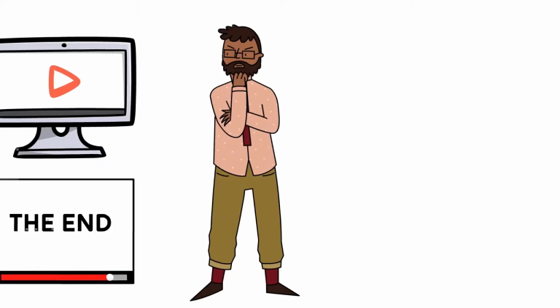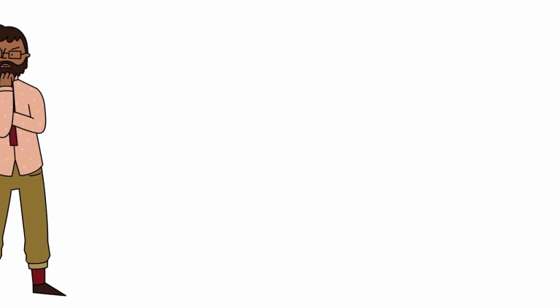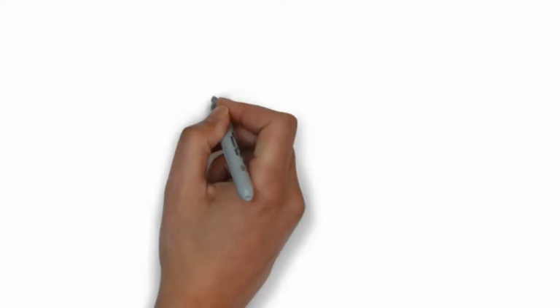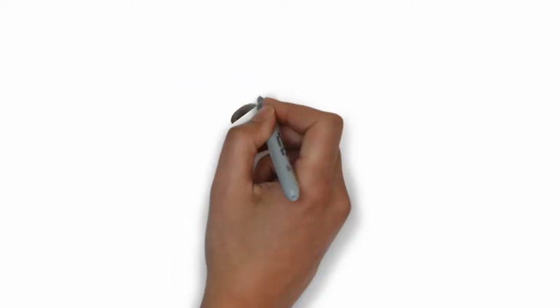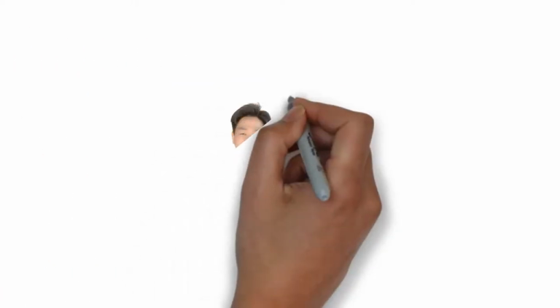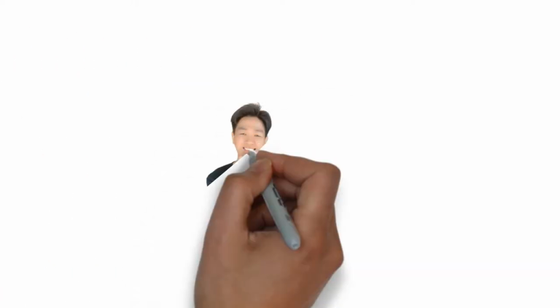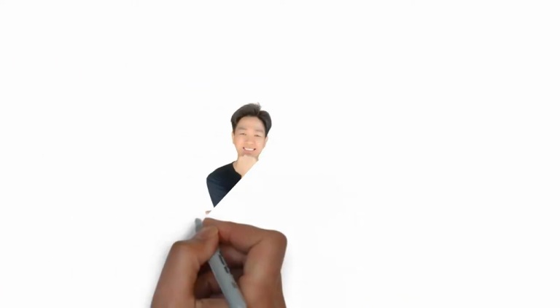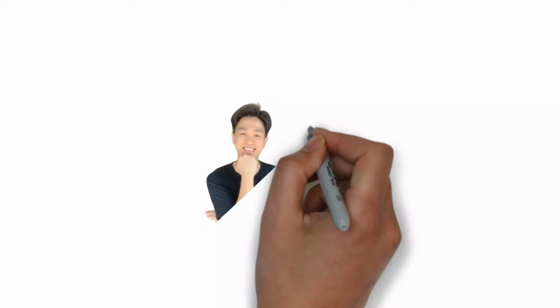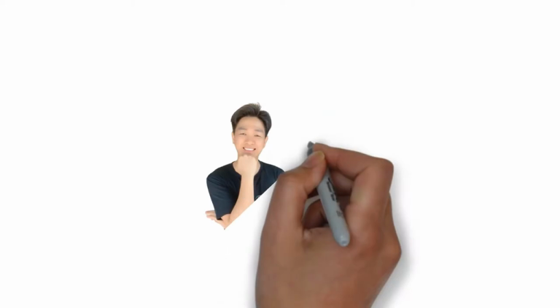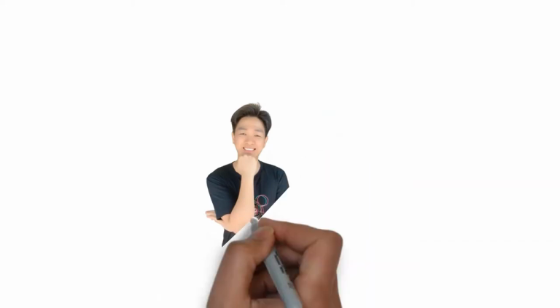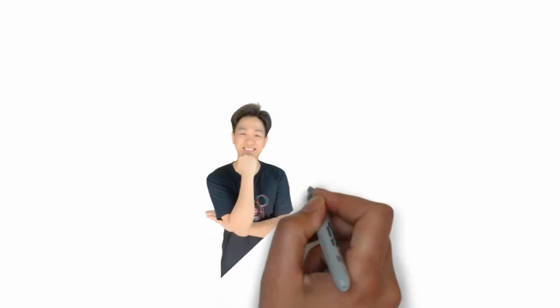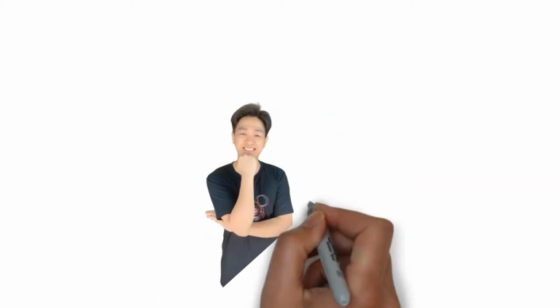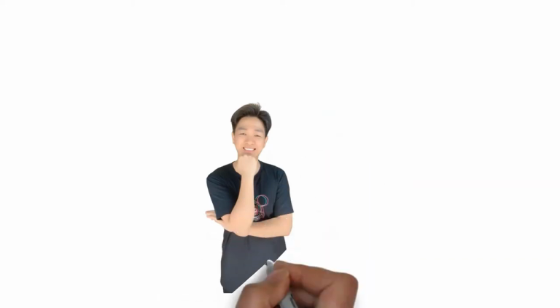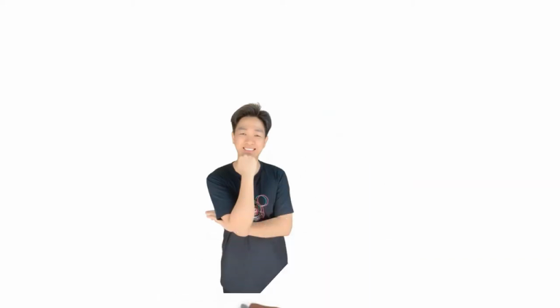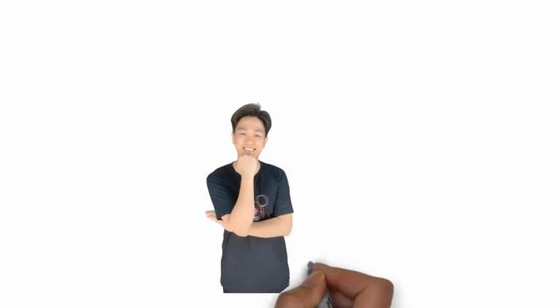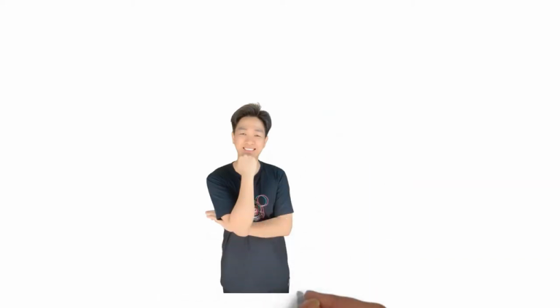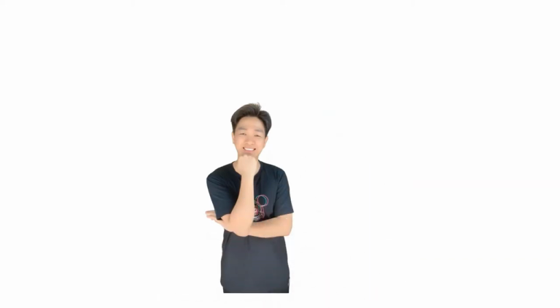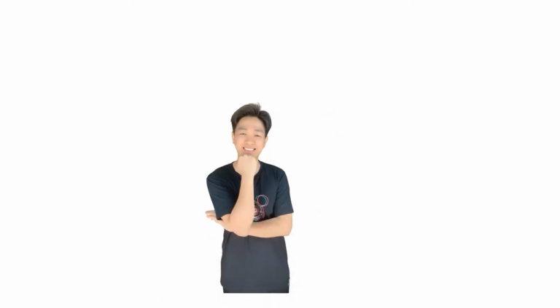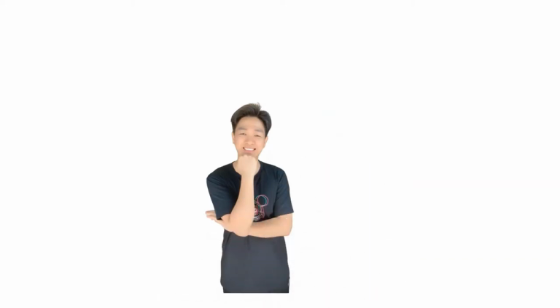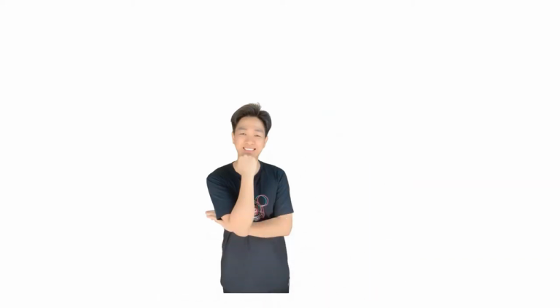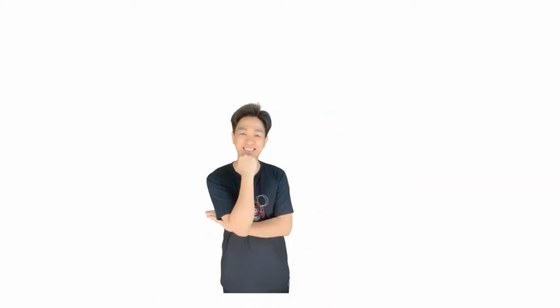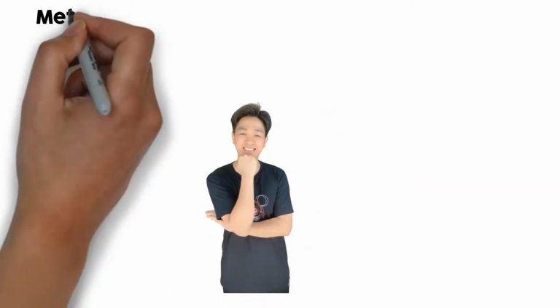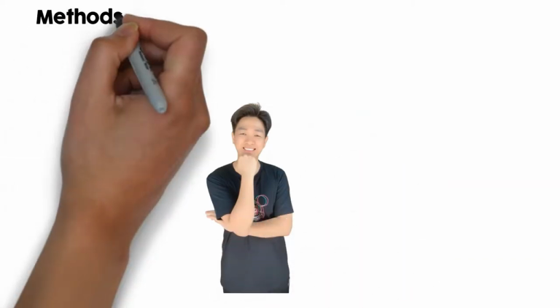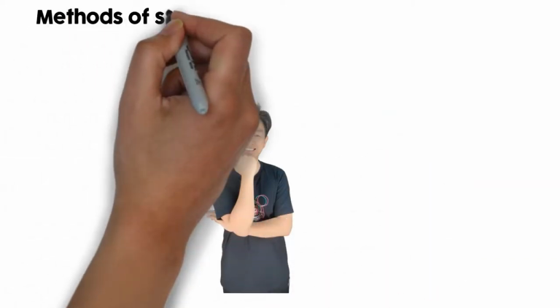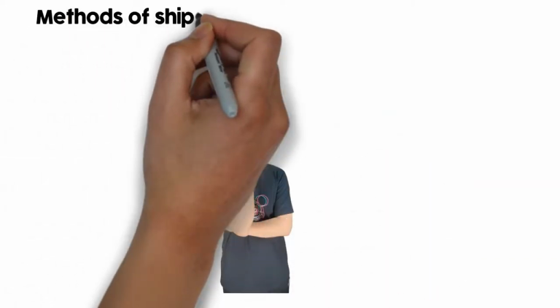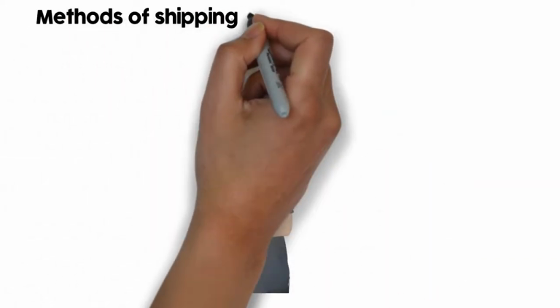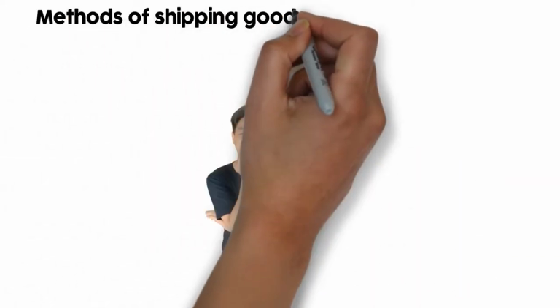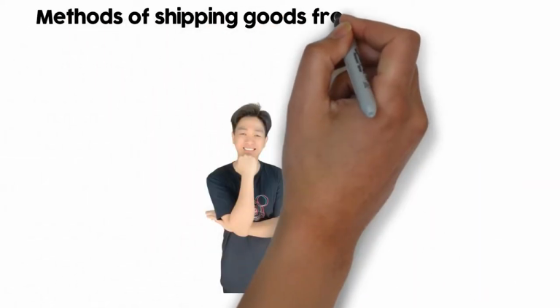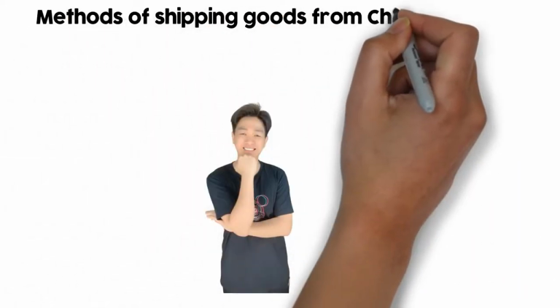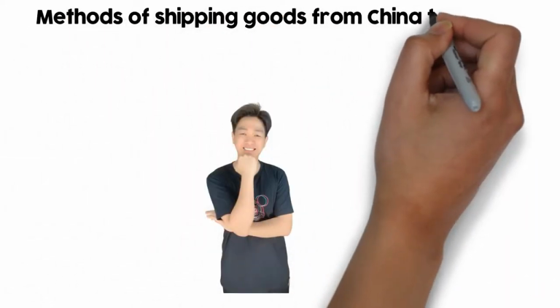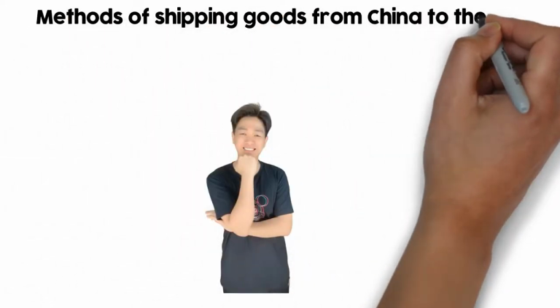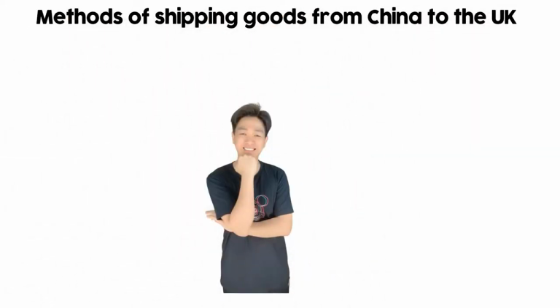Hi guys, it's John. Today, I'll discuss the methods of shipping goods from China to the UK.